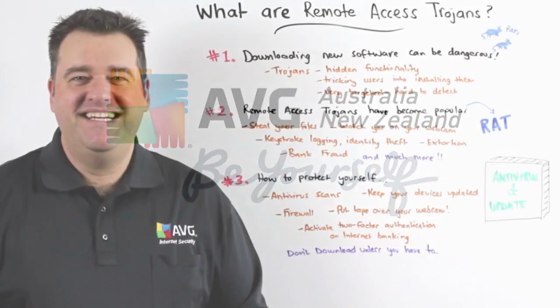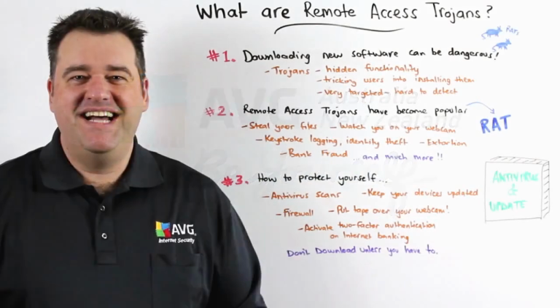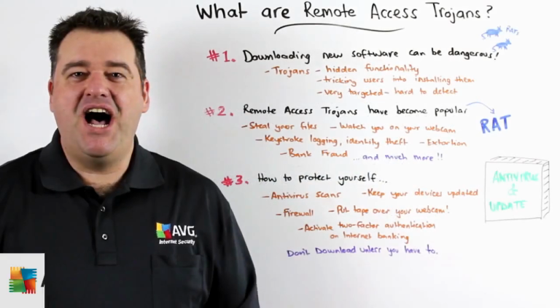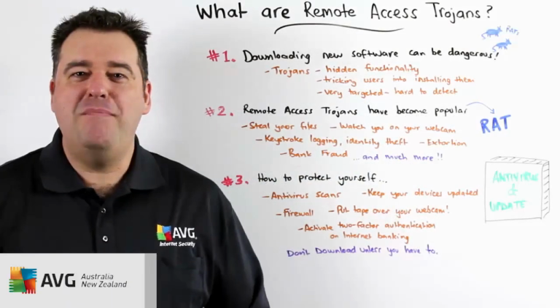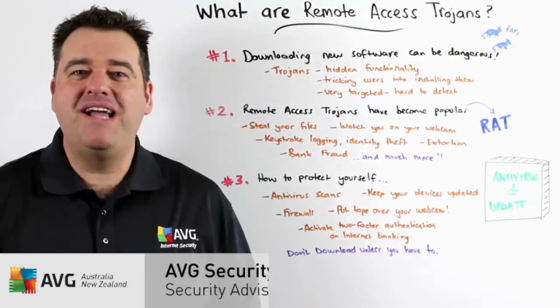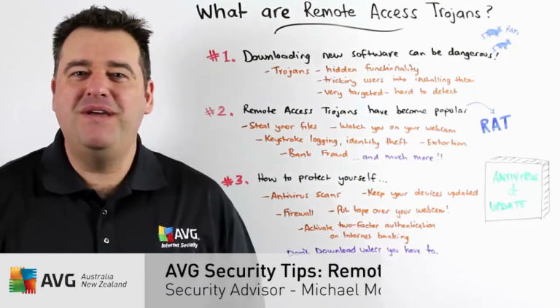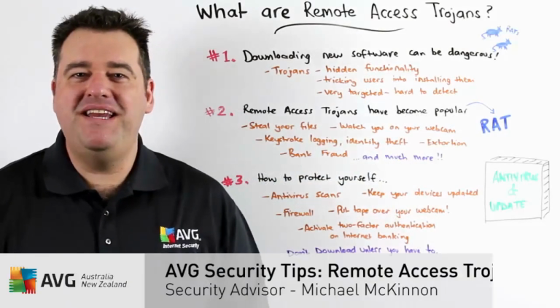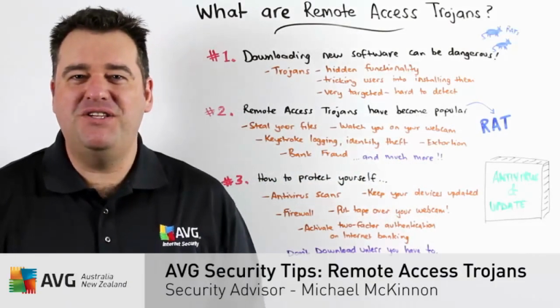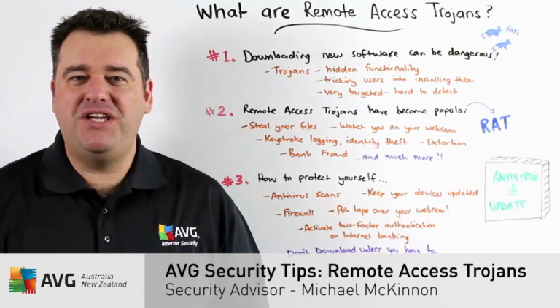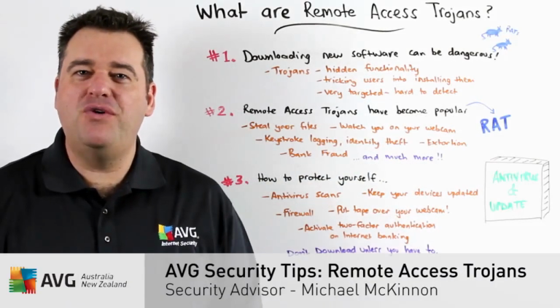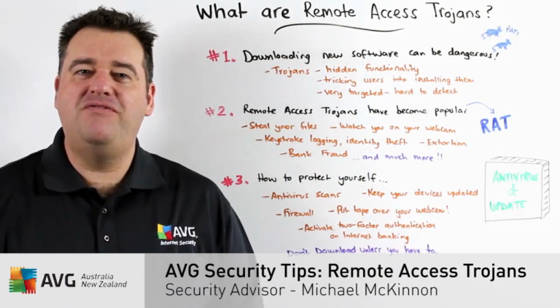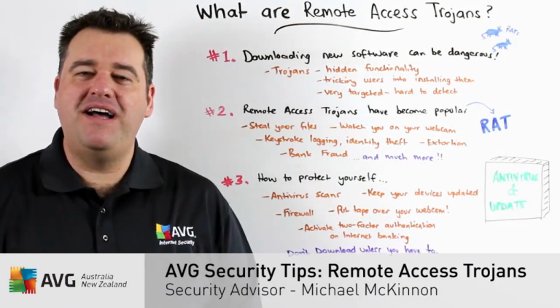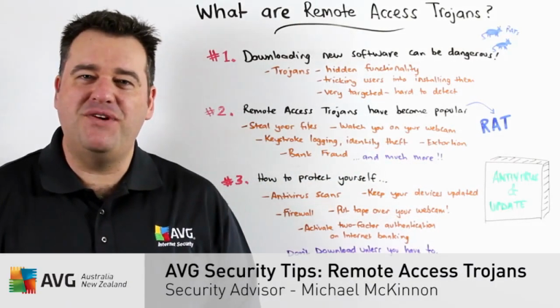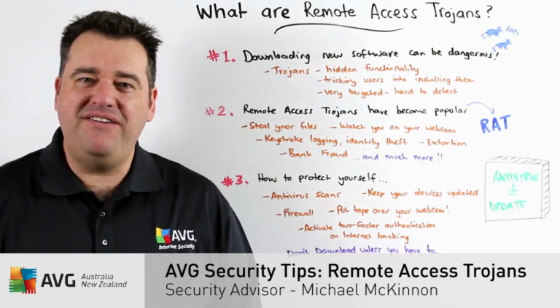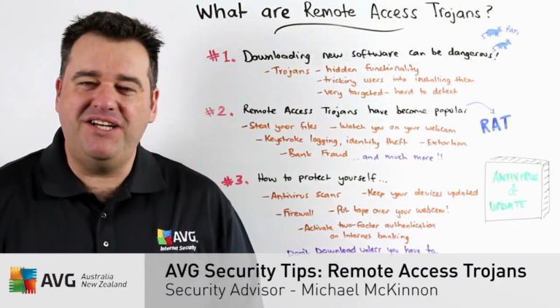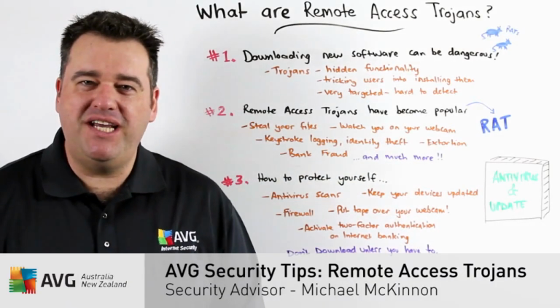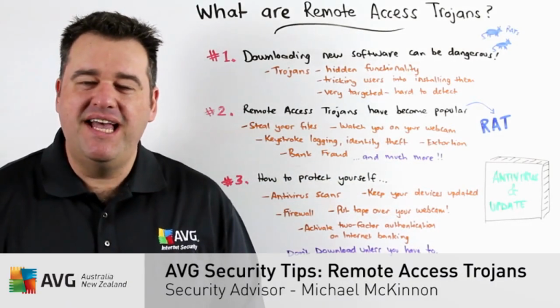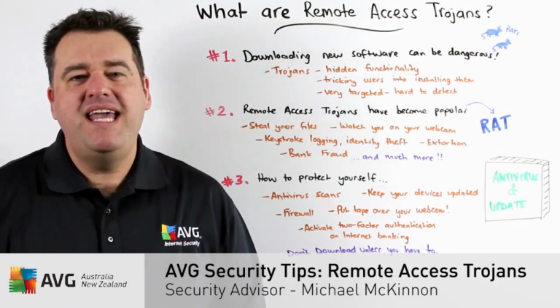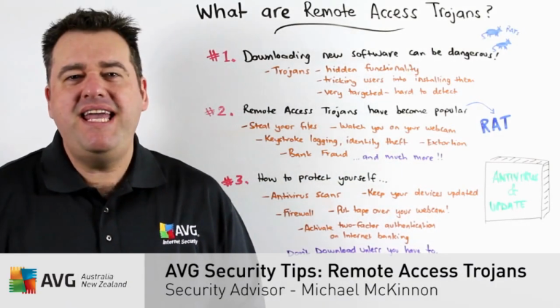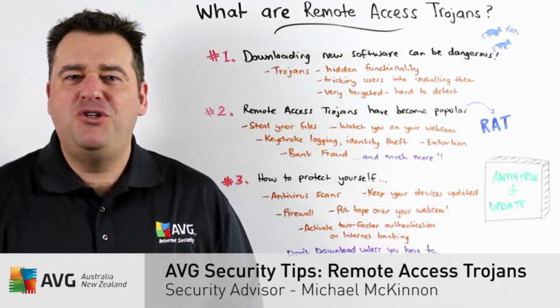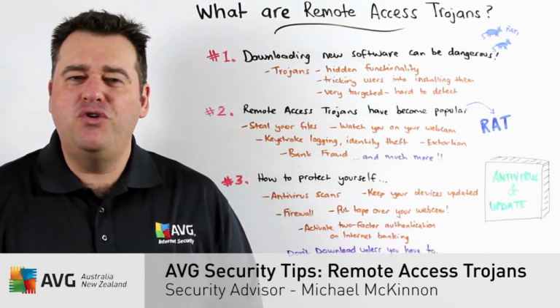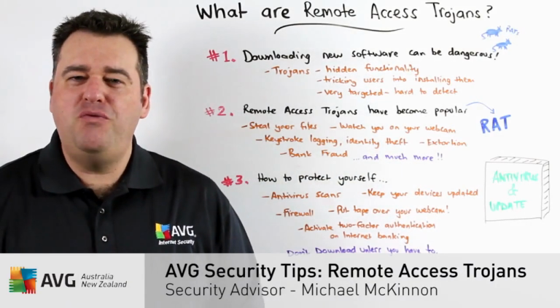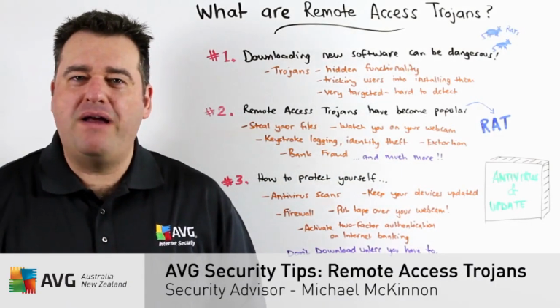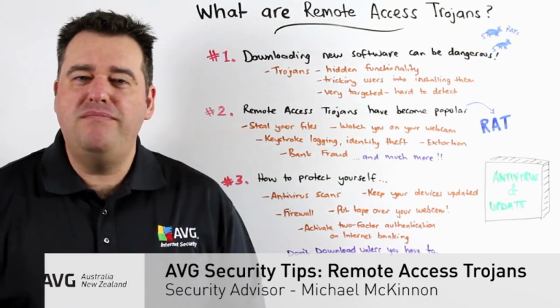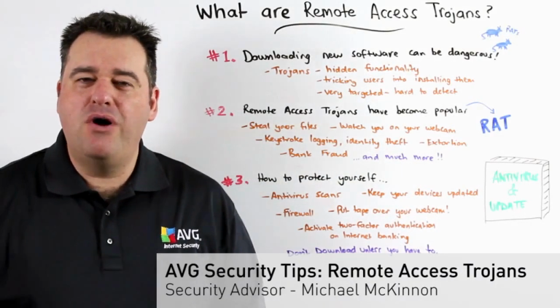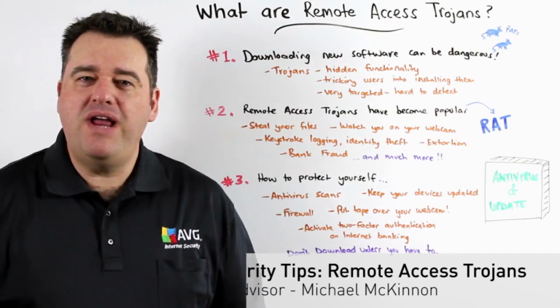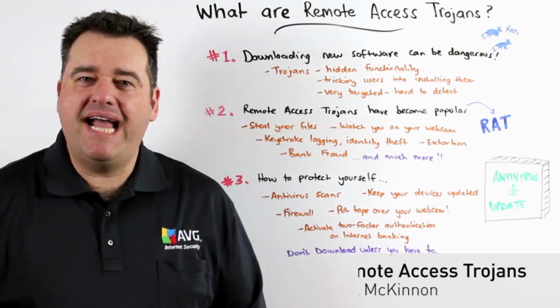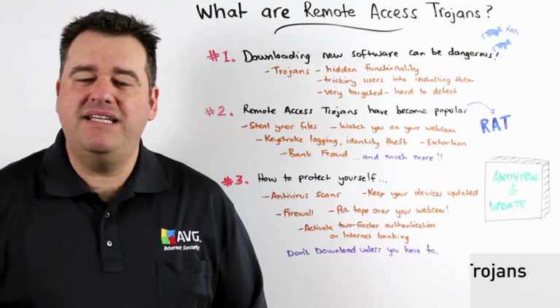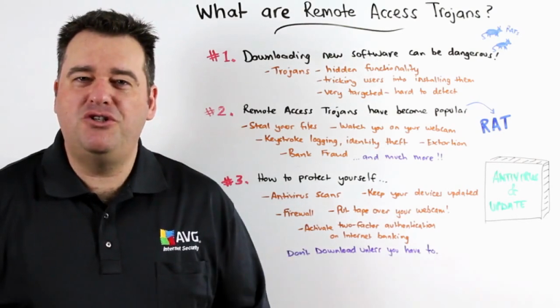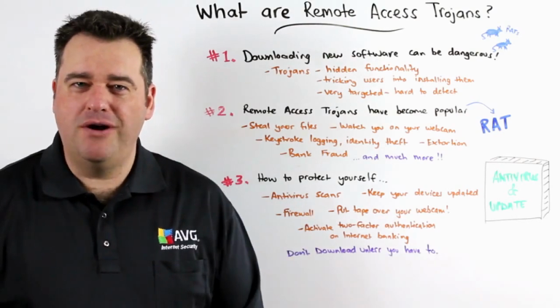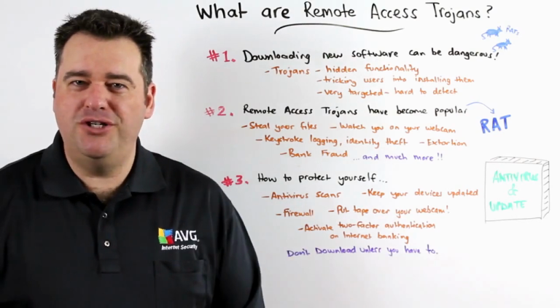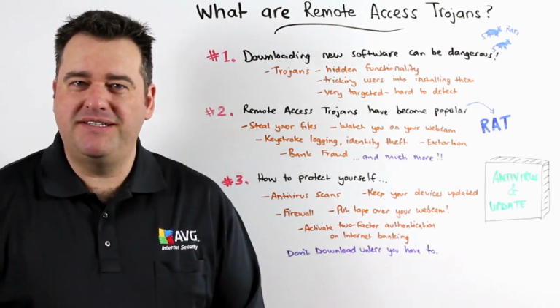Hi, Michael McKinnon, Security Advisor at AVG, here to talk to you about remote access Trojans.